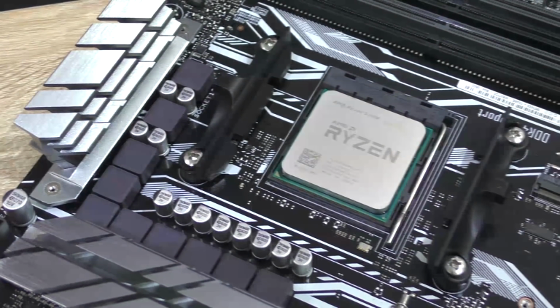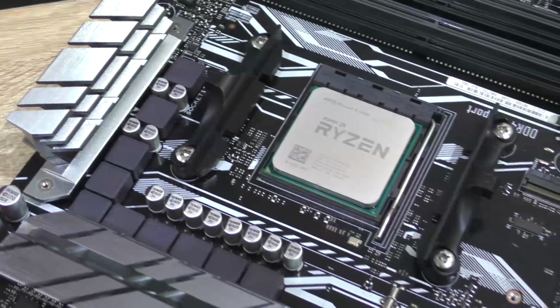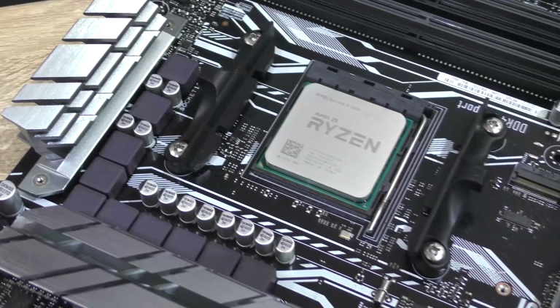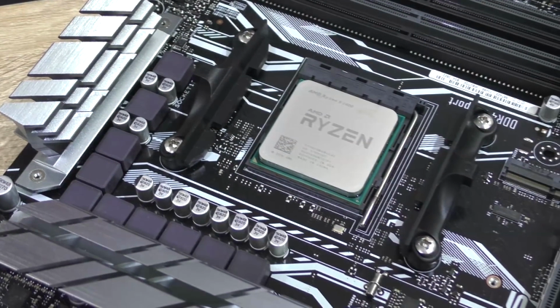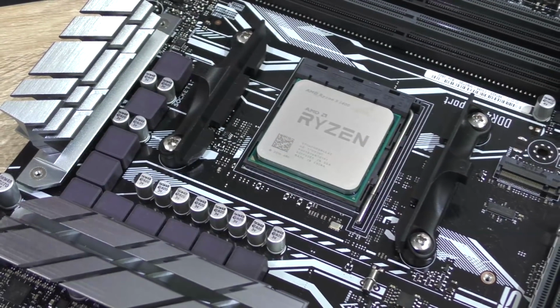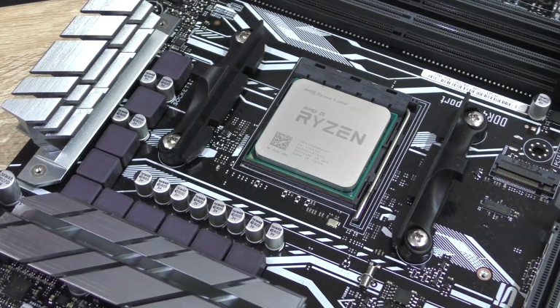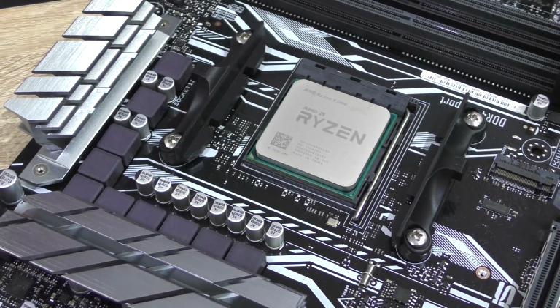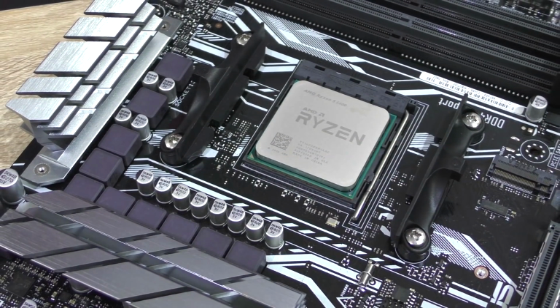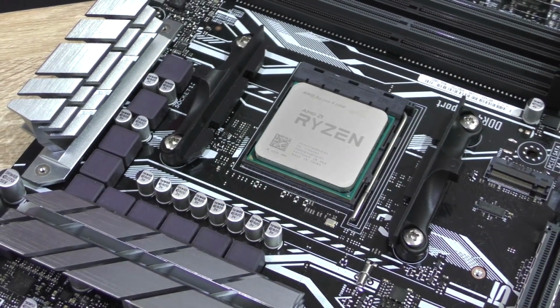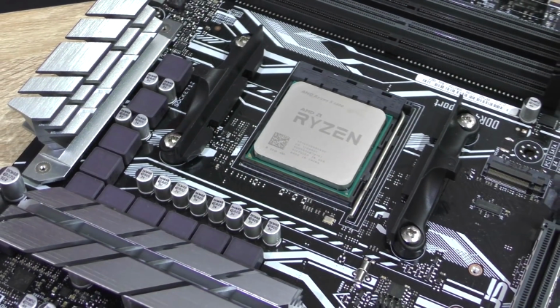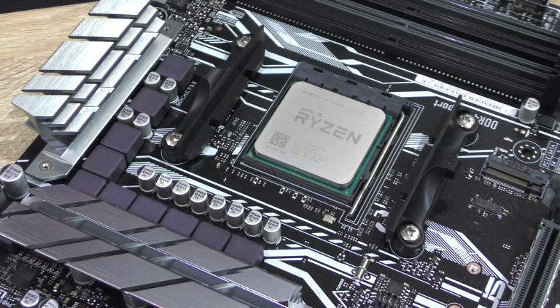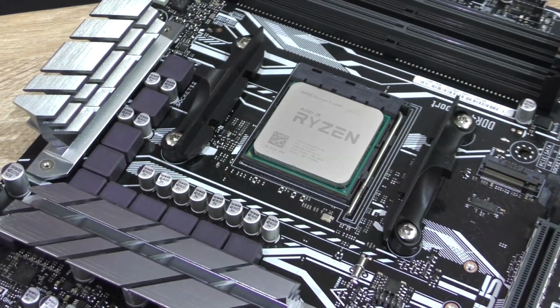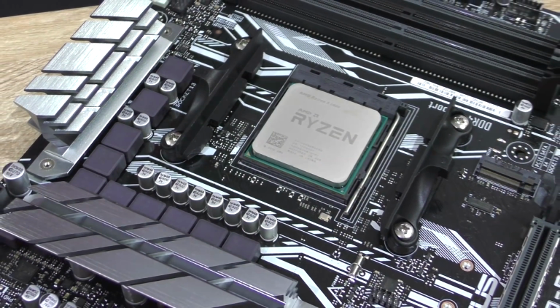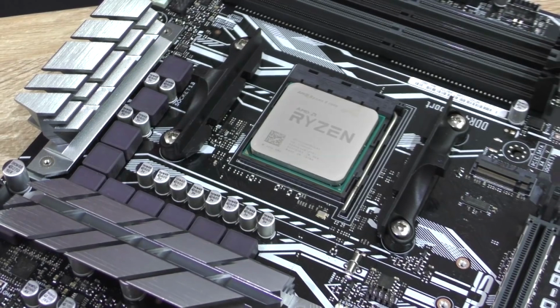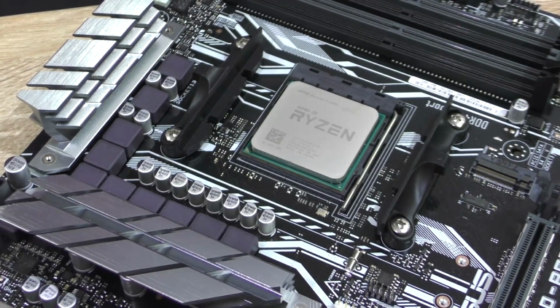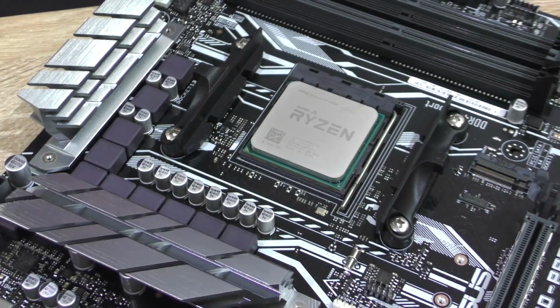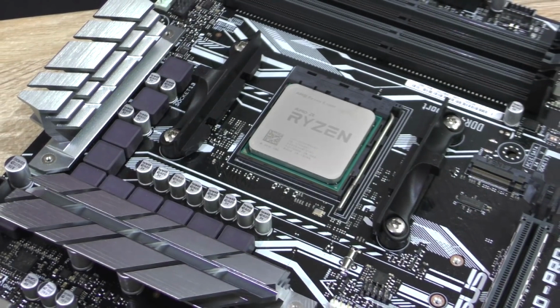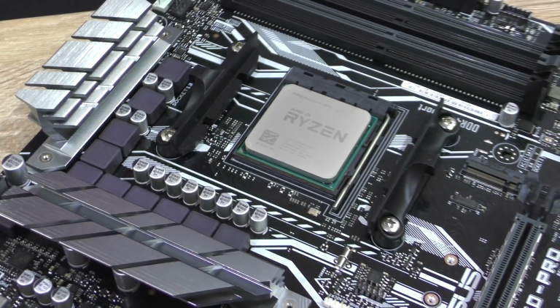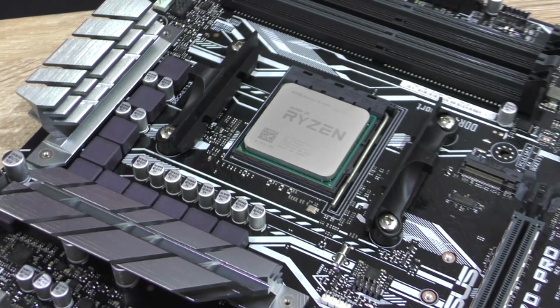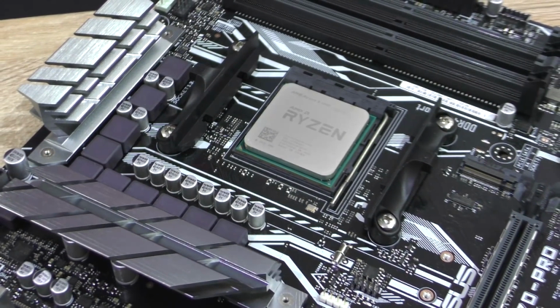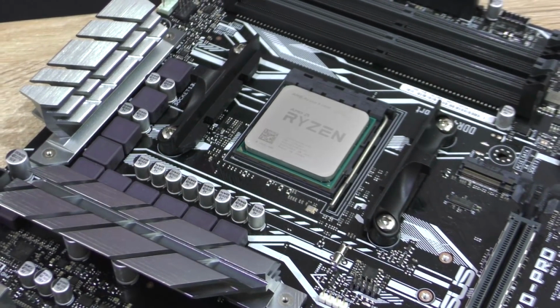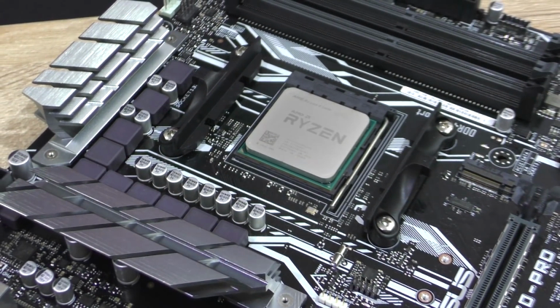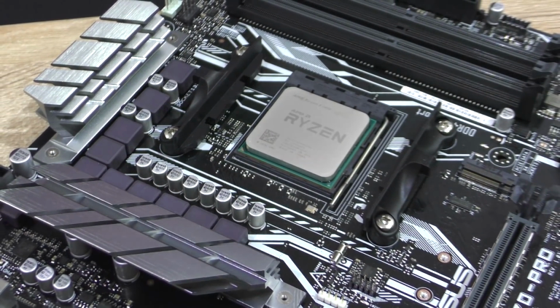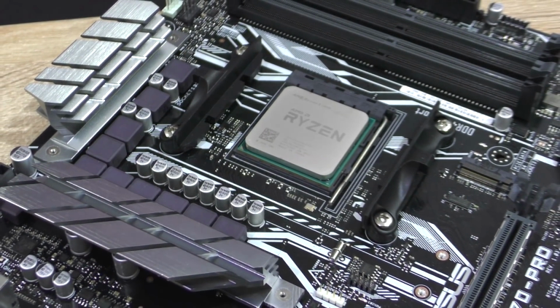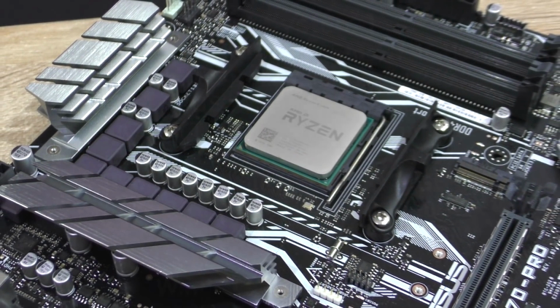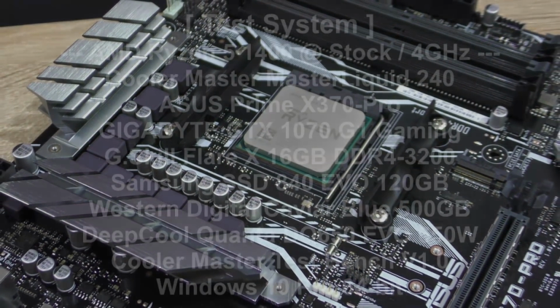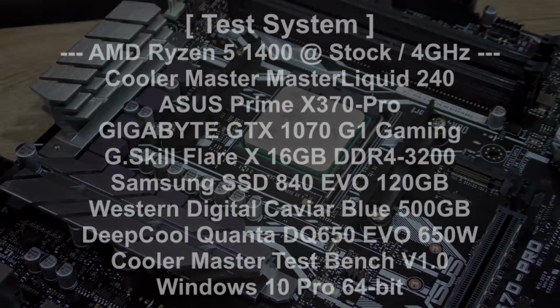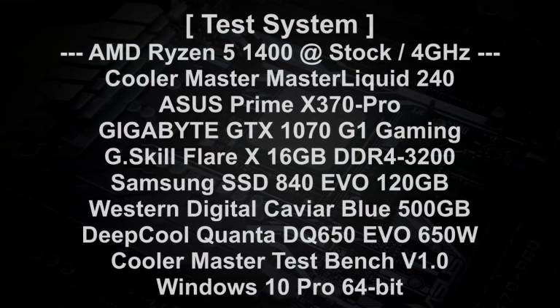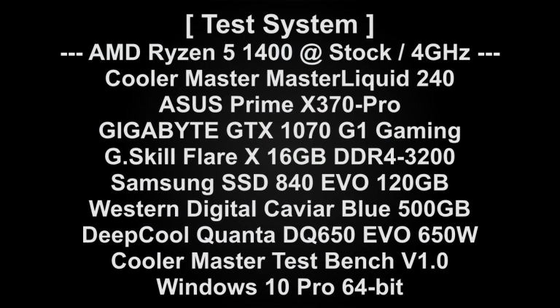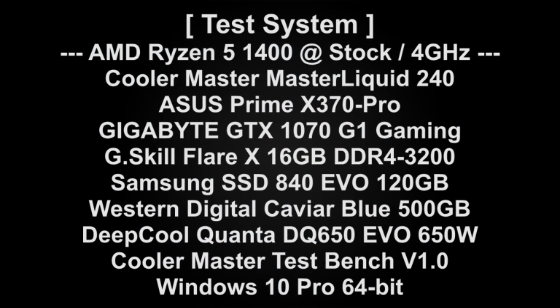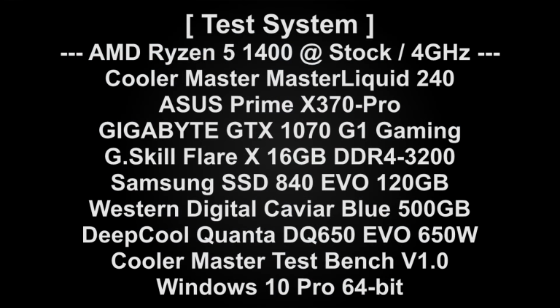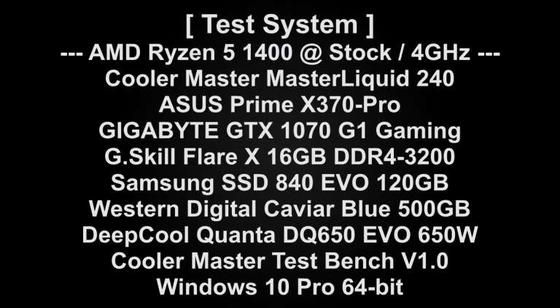Alright, now that's how I overclocked. But what about the performance gains? Will it help the 1400? Let's see.